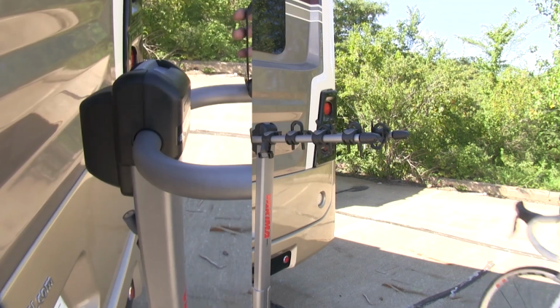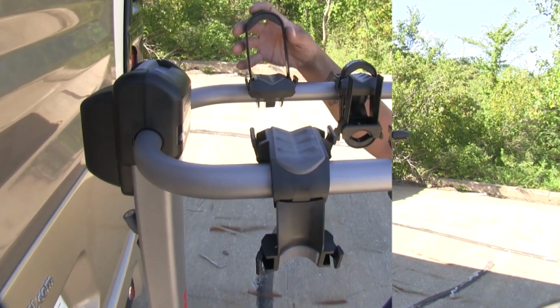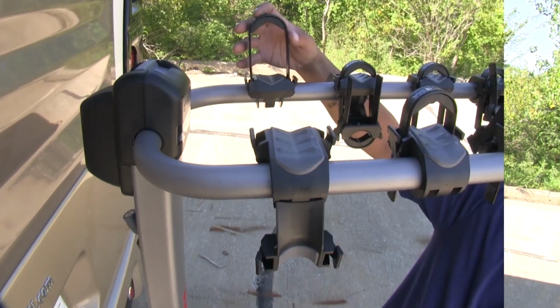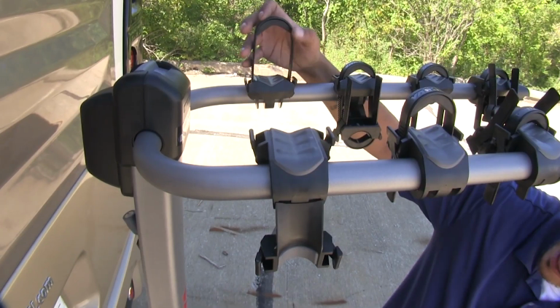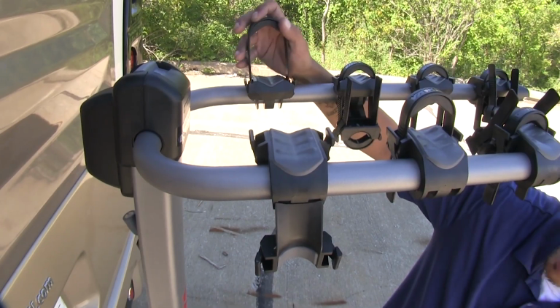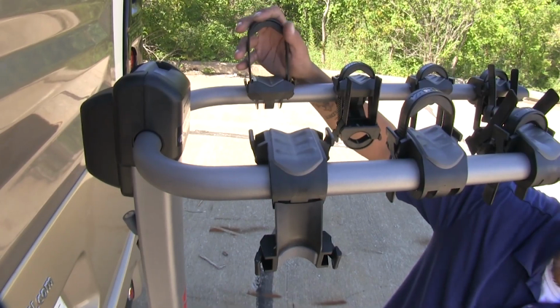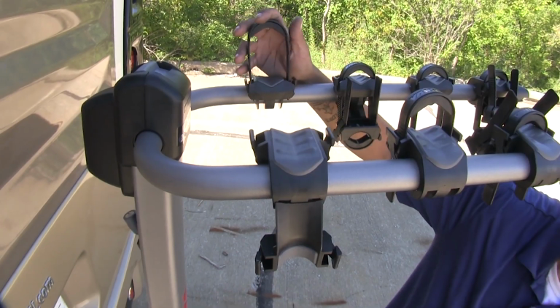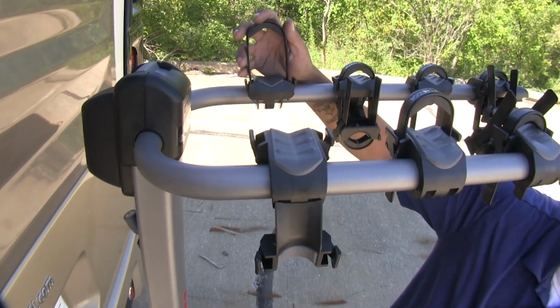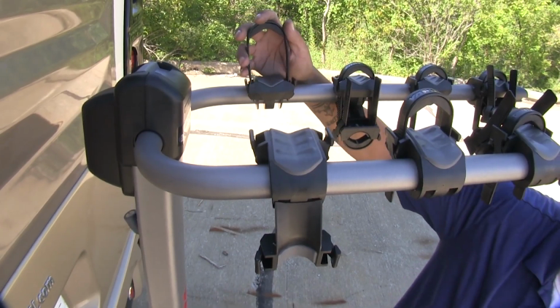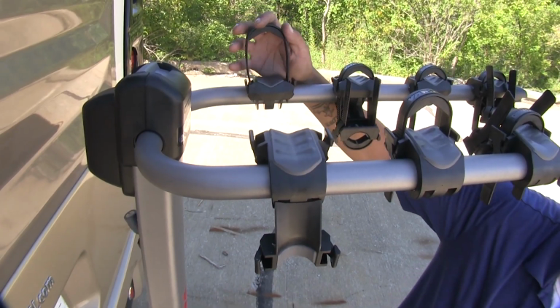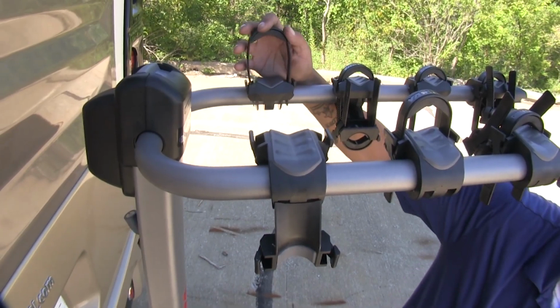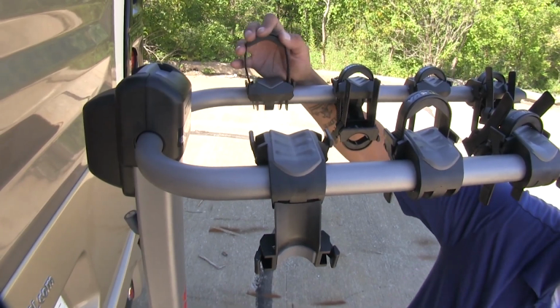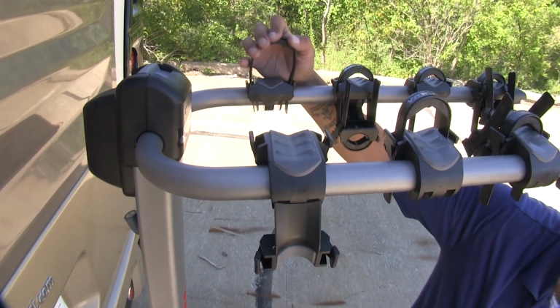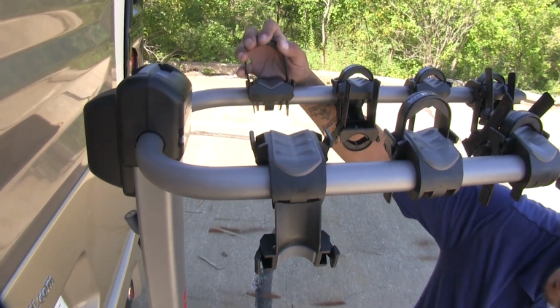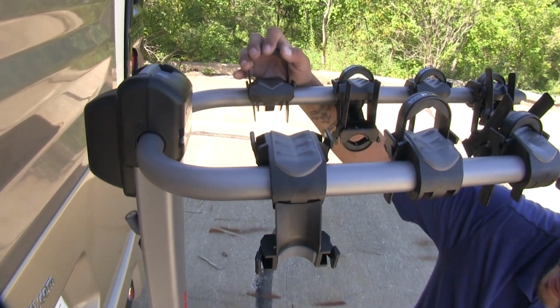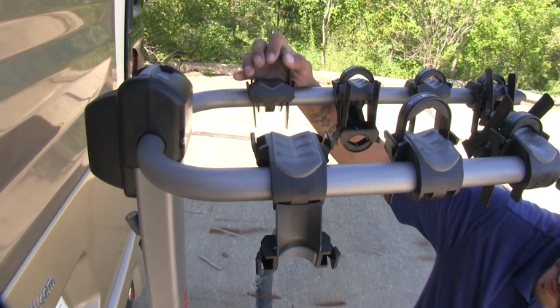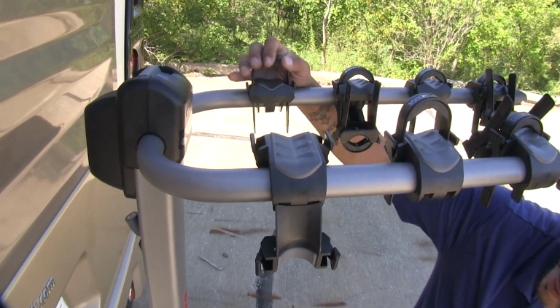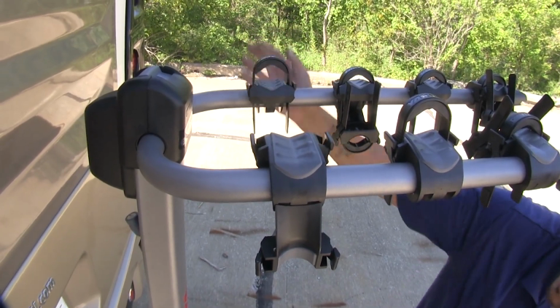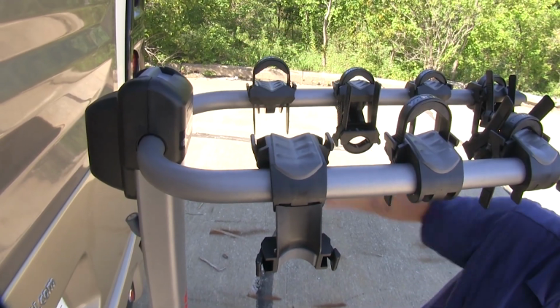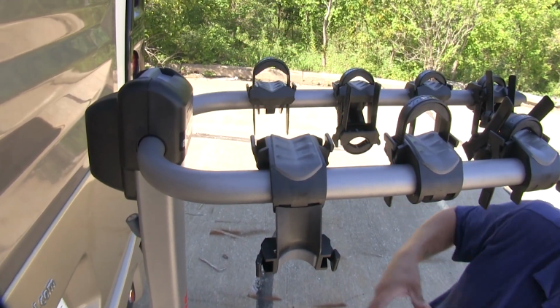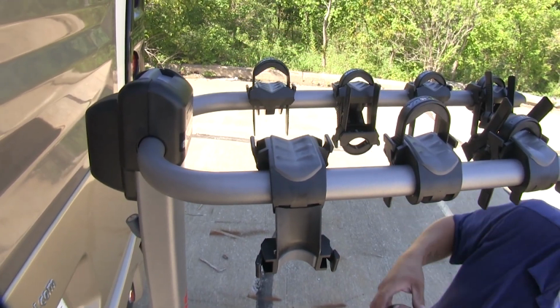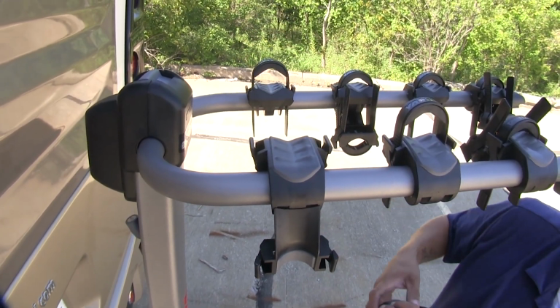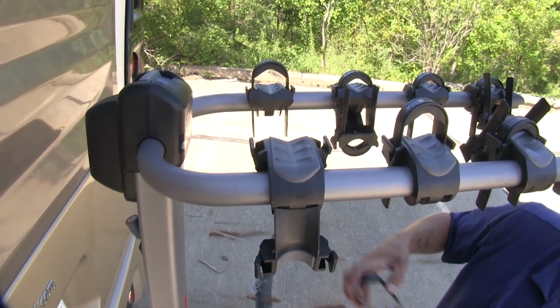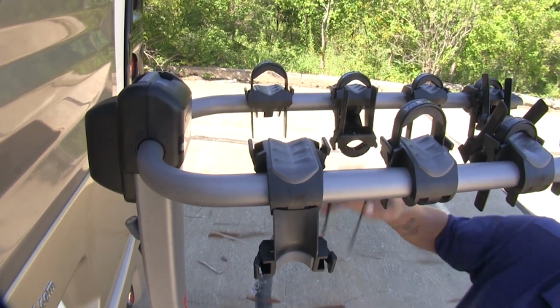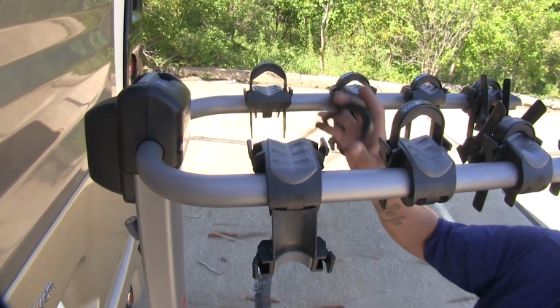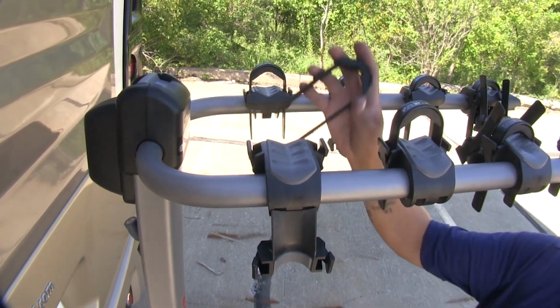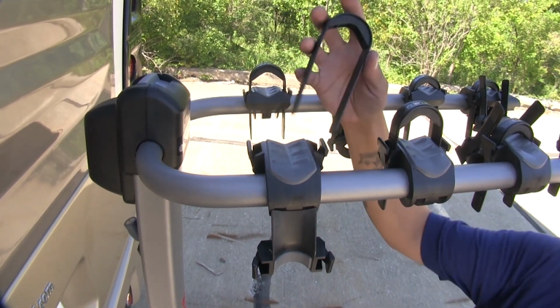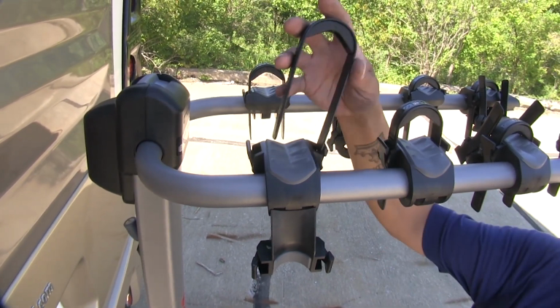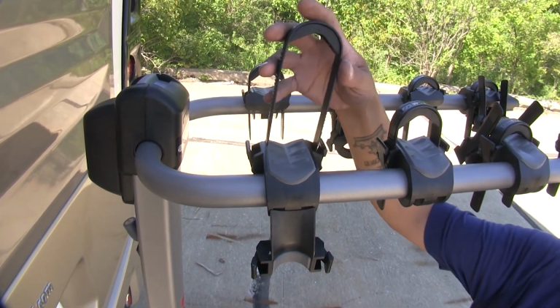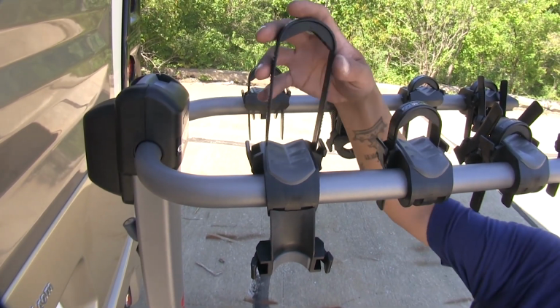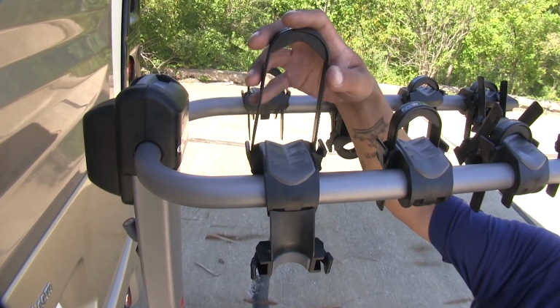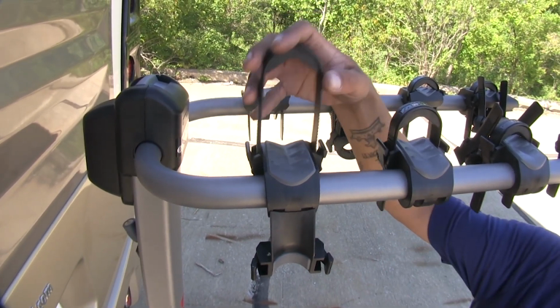I always like to replace the zip strips, that way I don't have to worry about them getting lost or damaged.